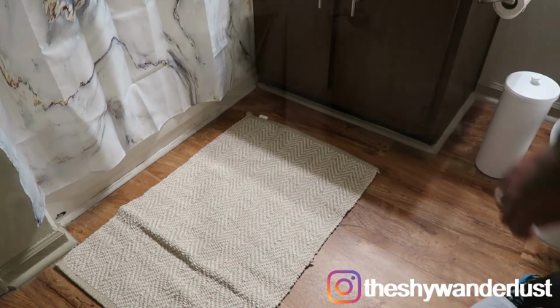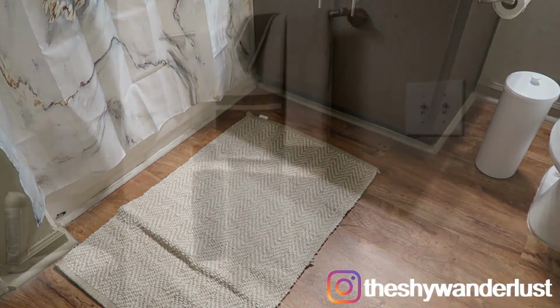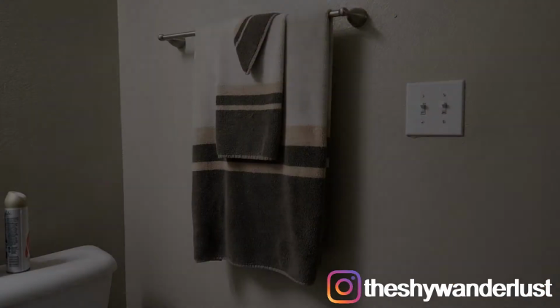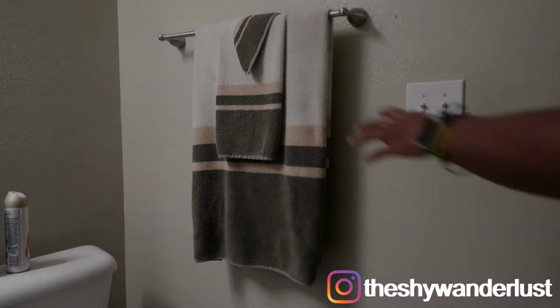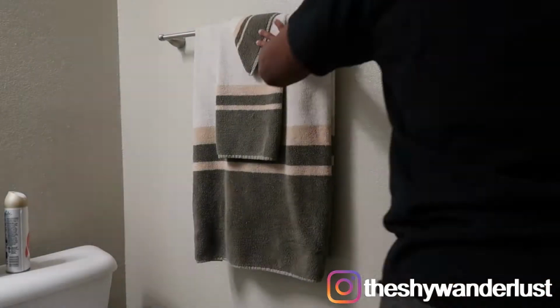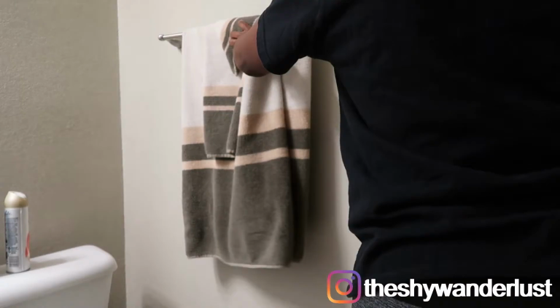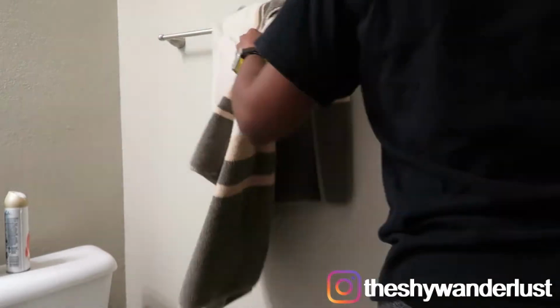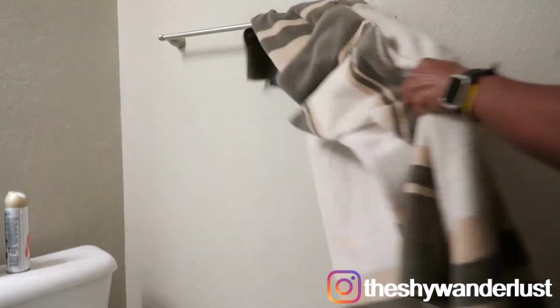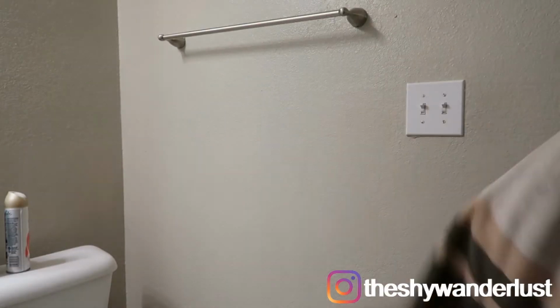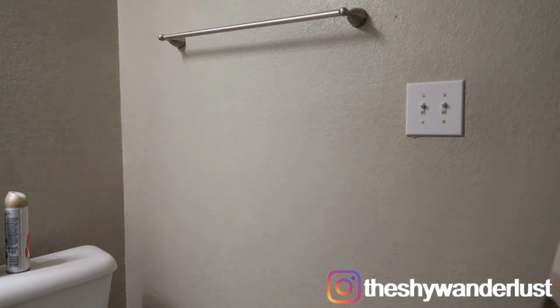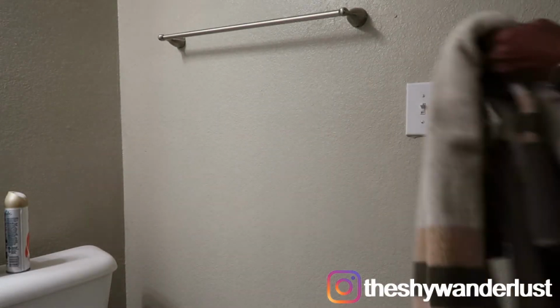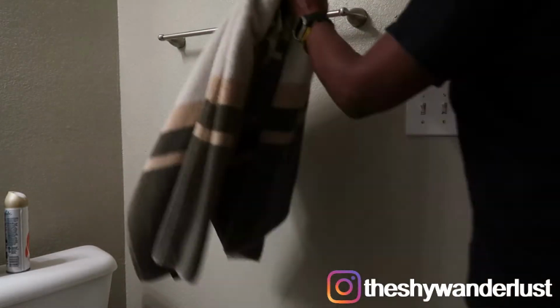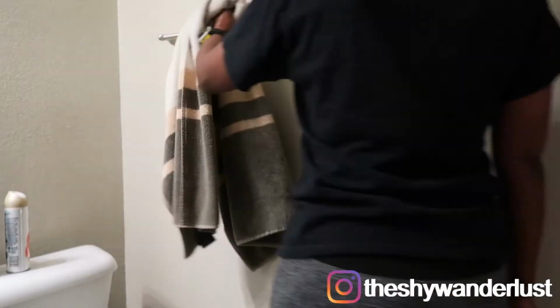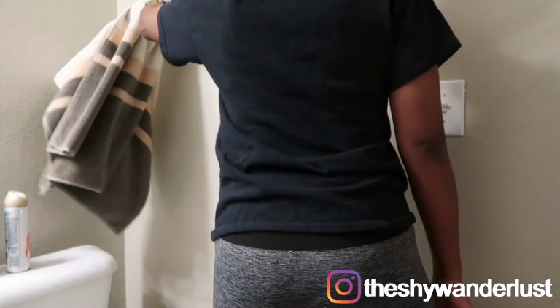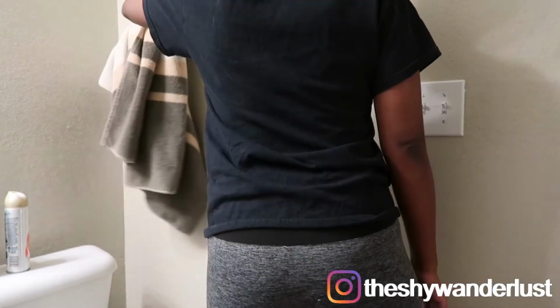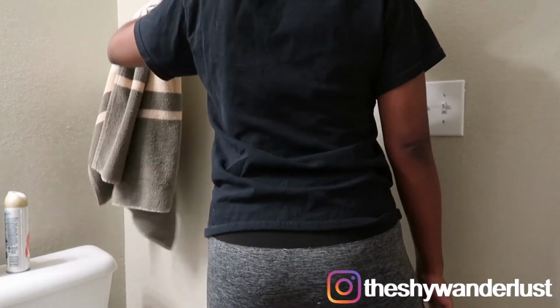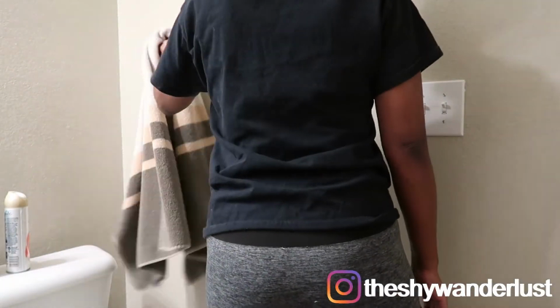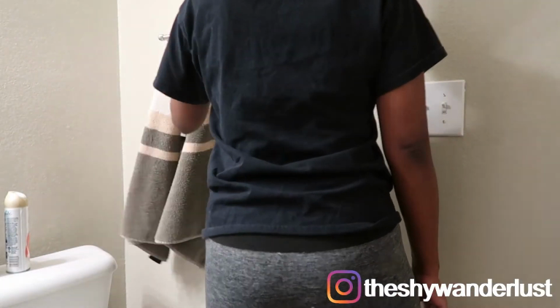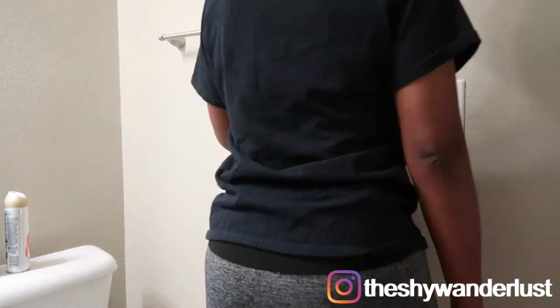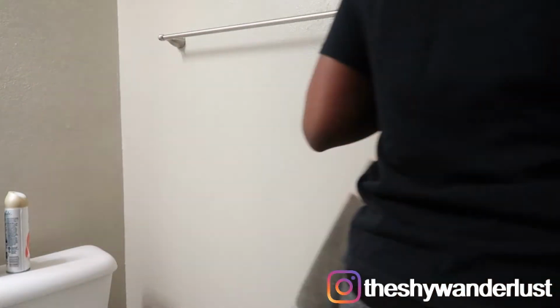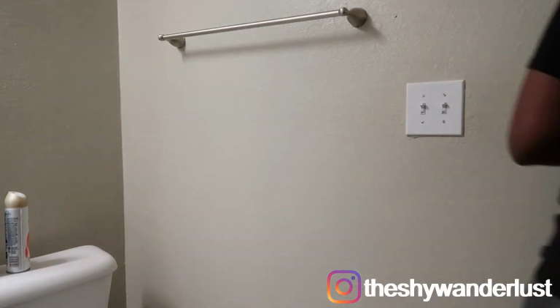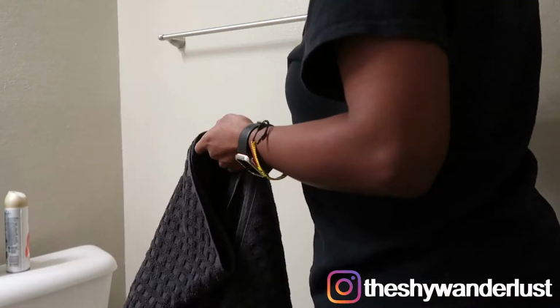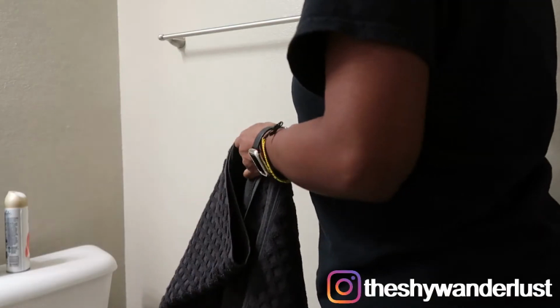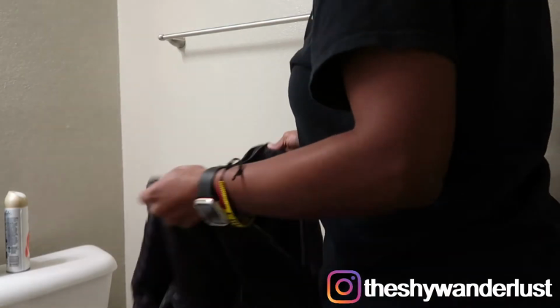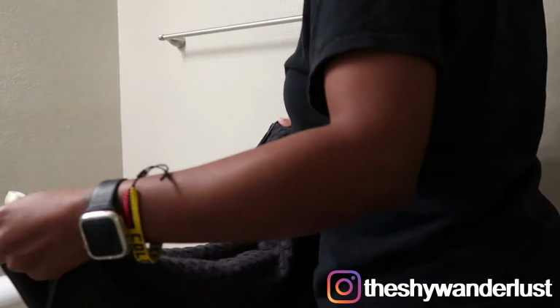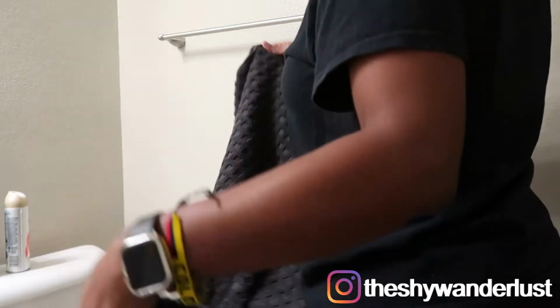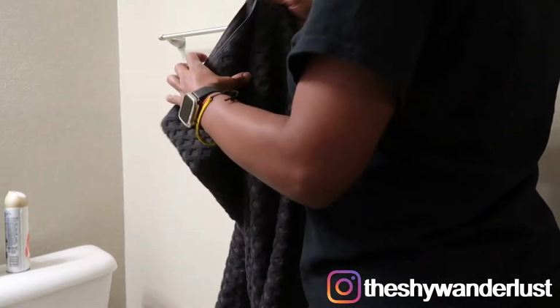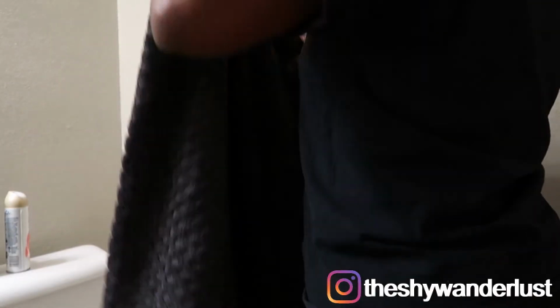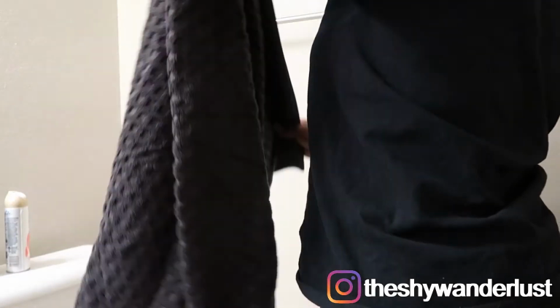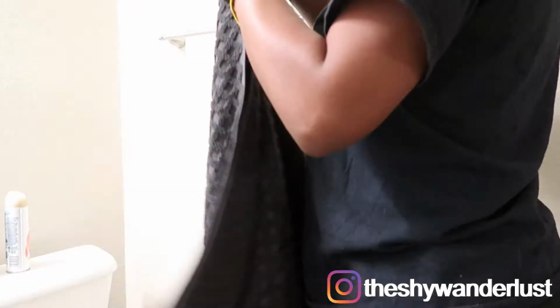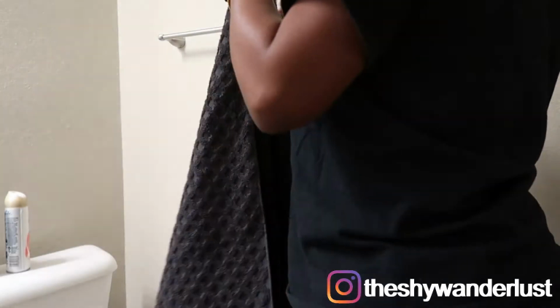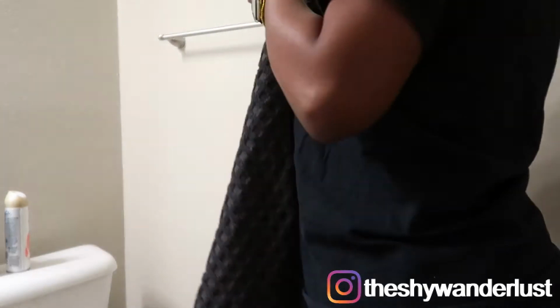Next, it was time to change out my decorative towels and I bought these new ones from Walmart.